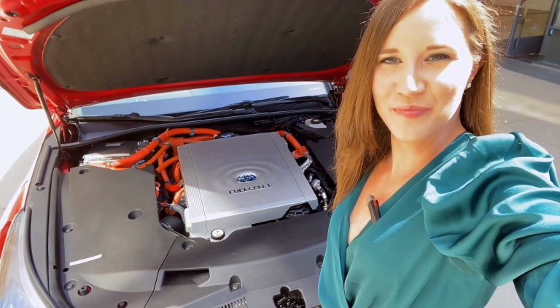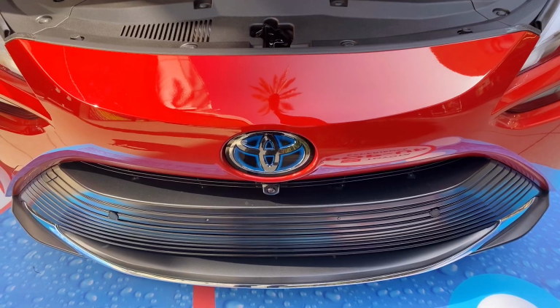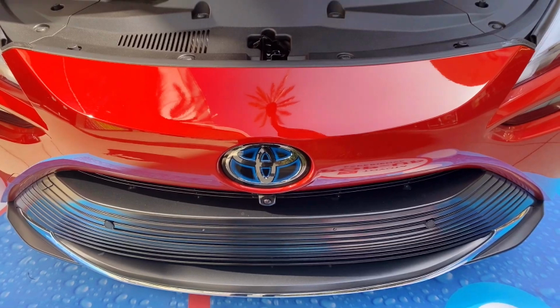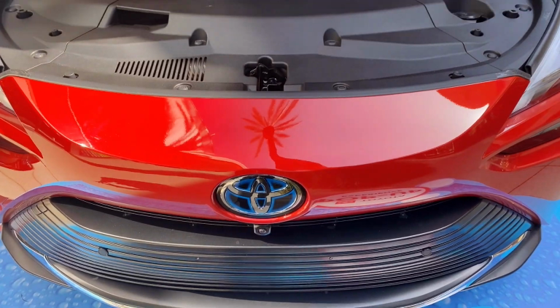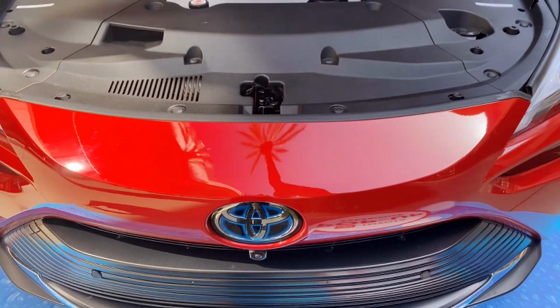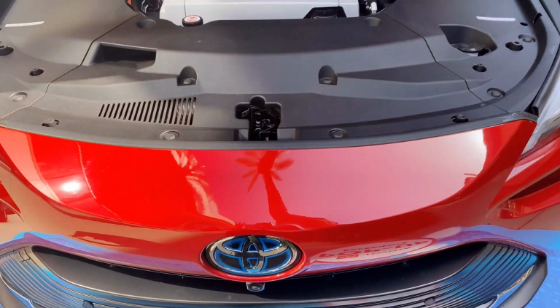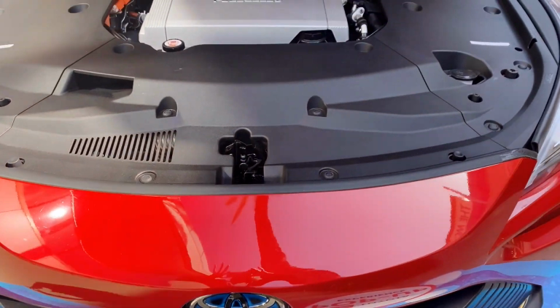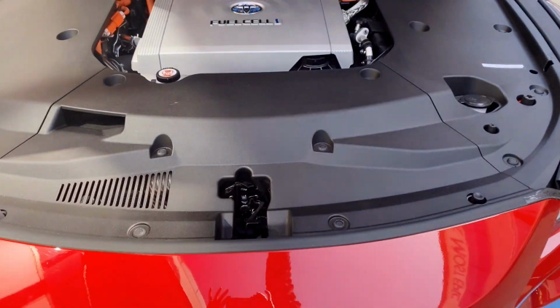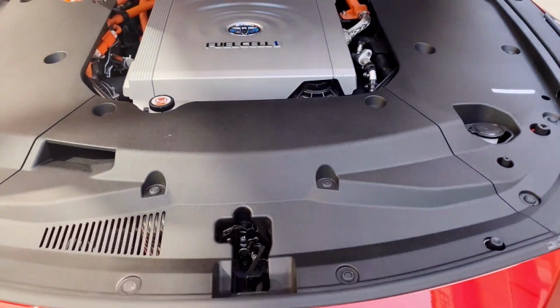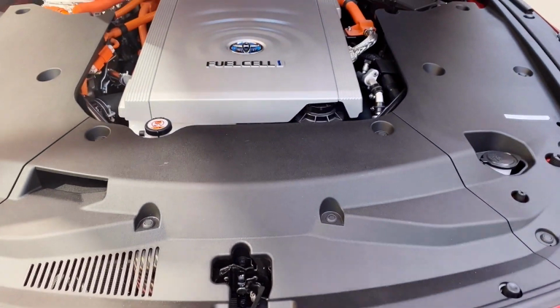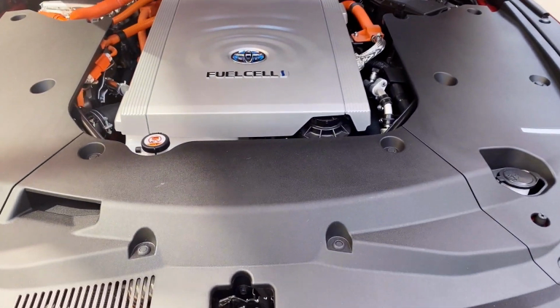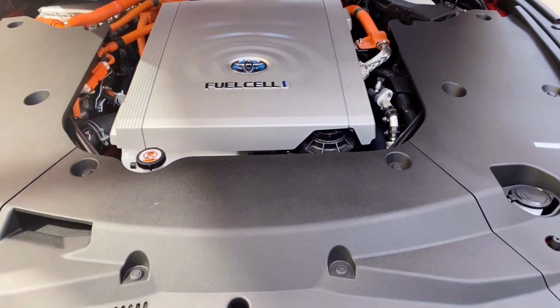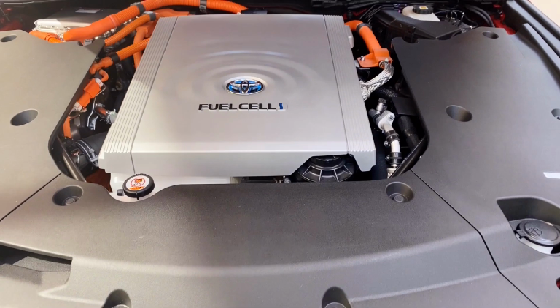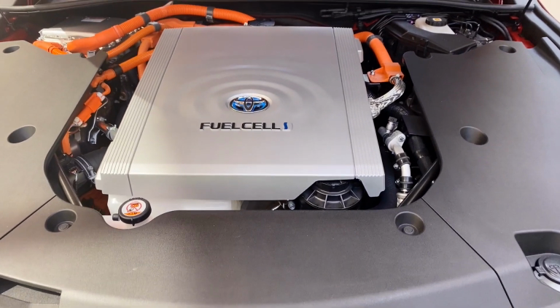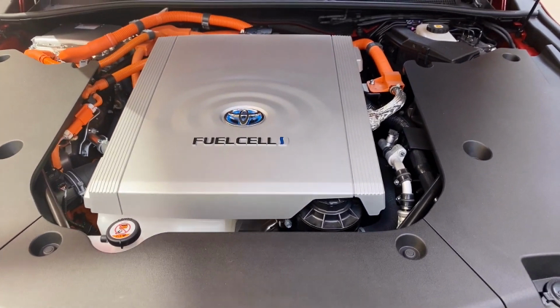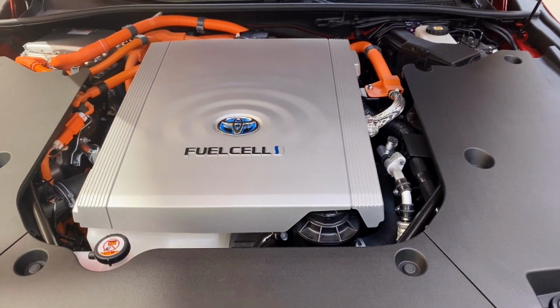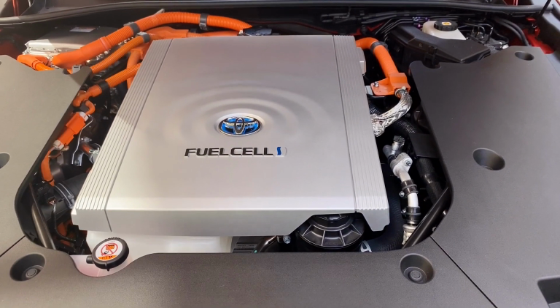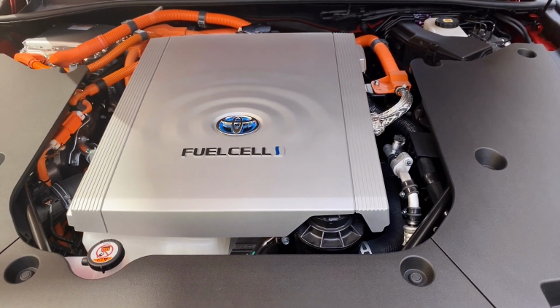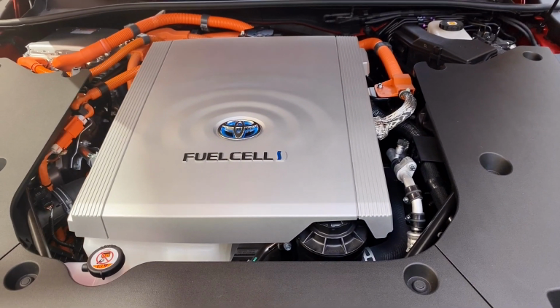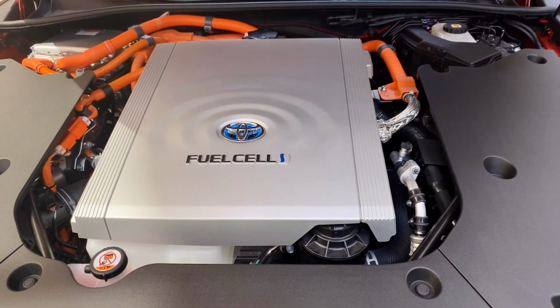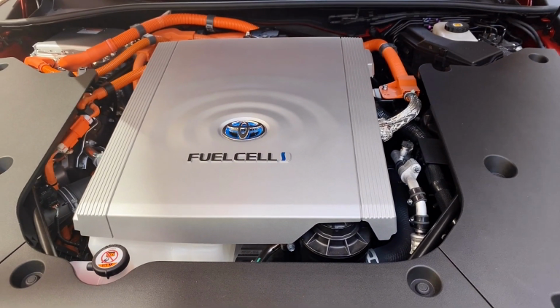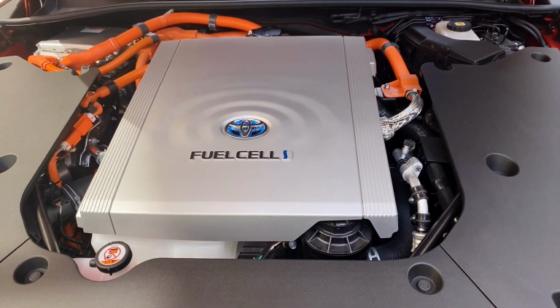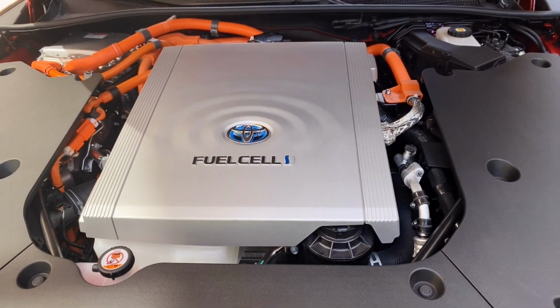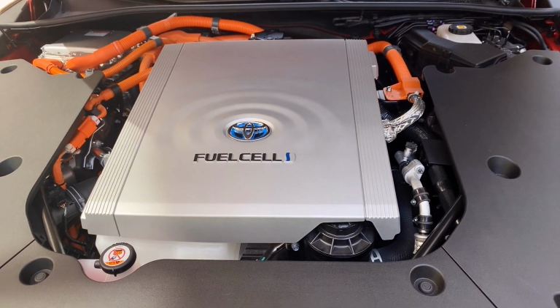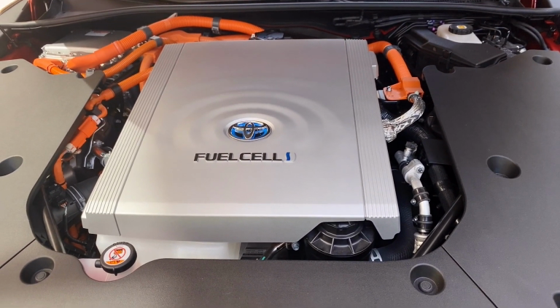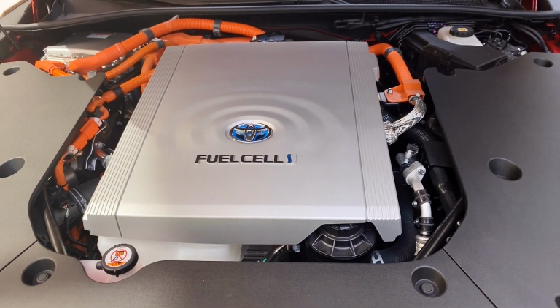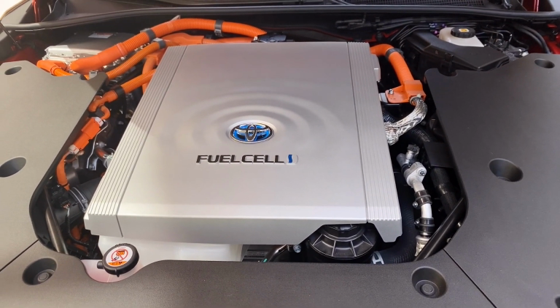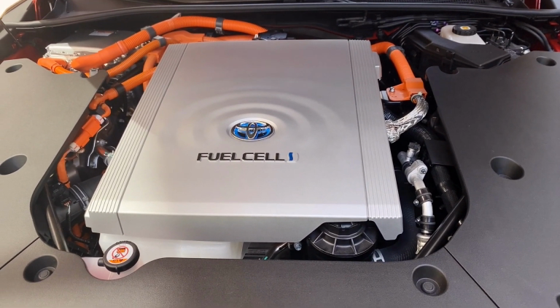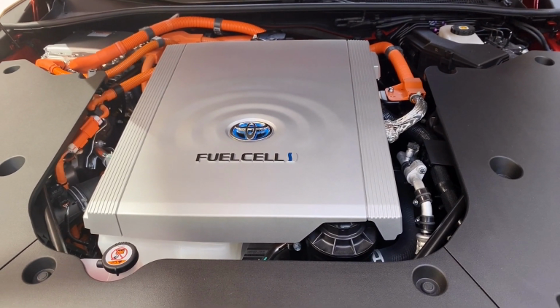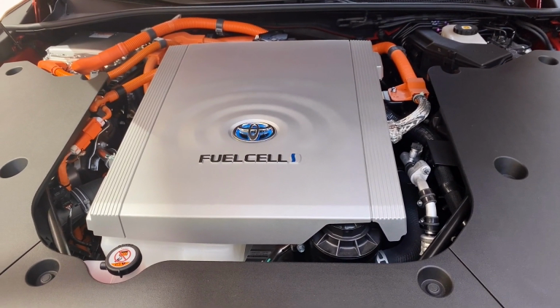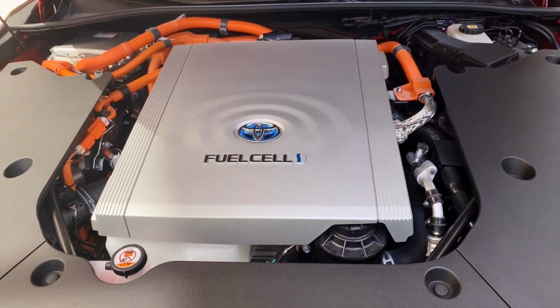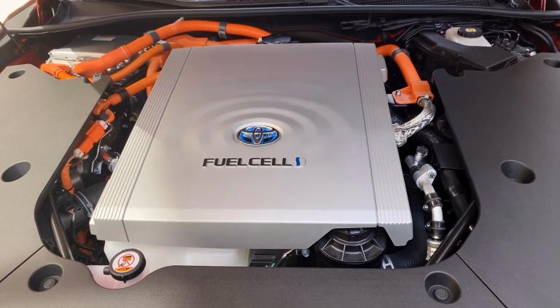The powertrain consists of a fuel cell stack, three hydrogen tanks, an electric motor, and a power control unit.